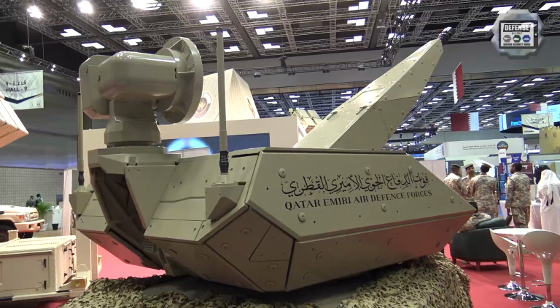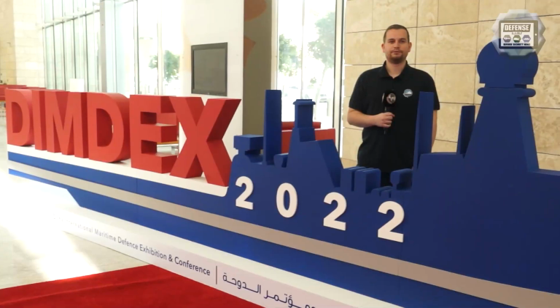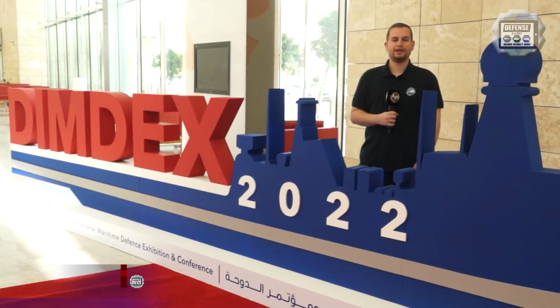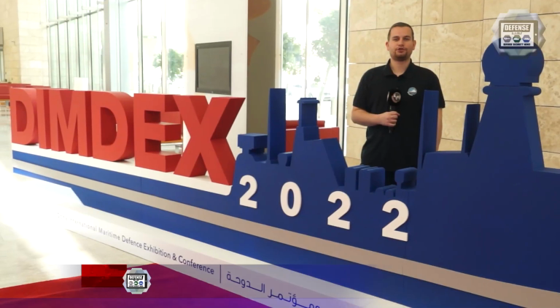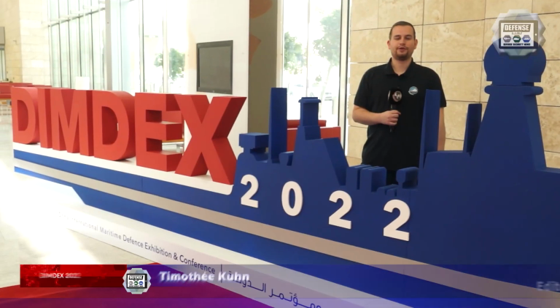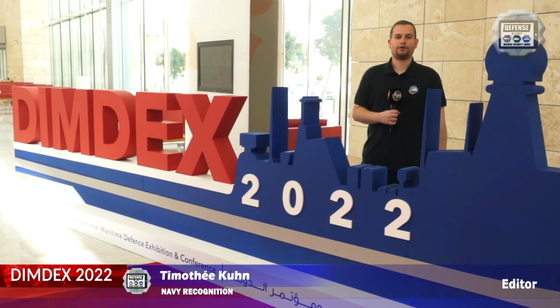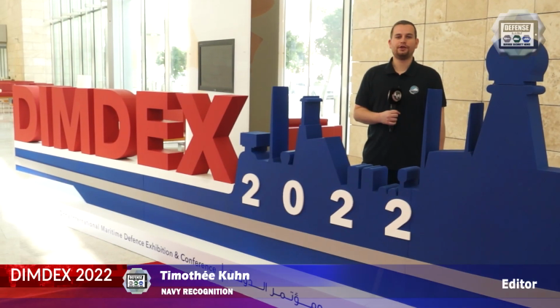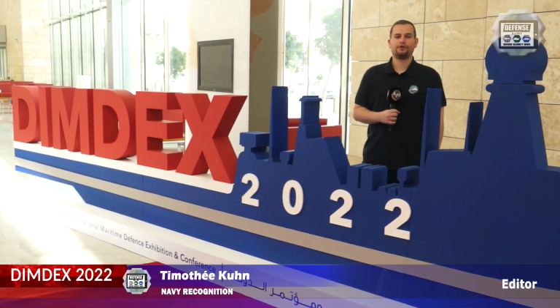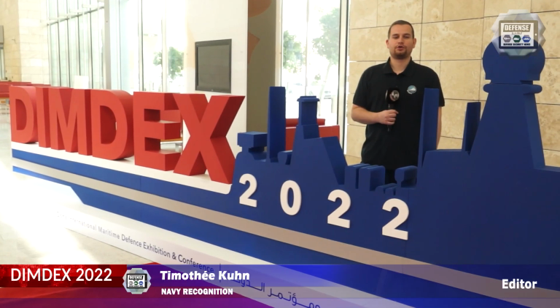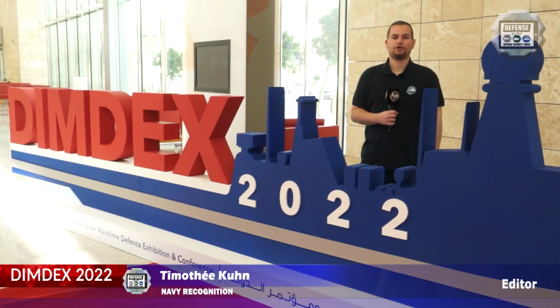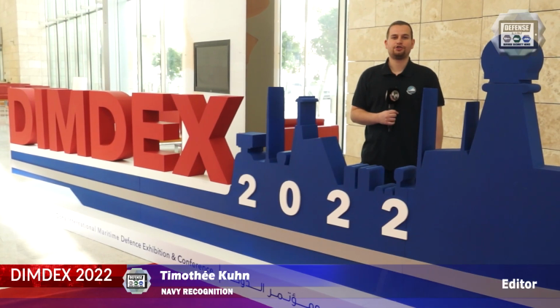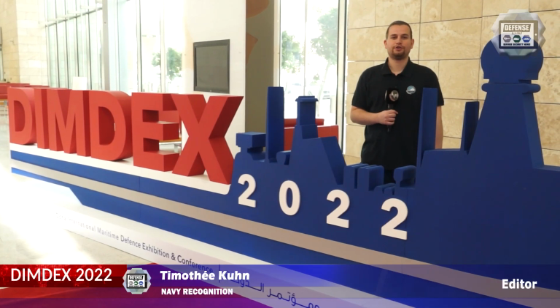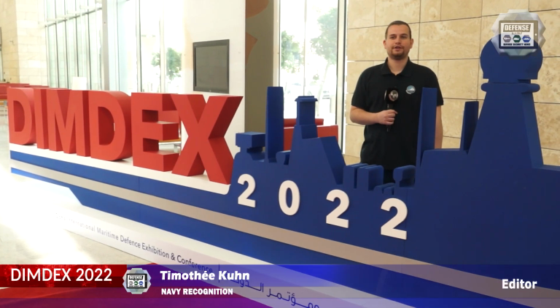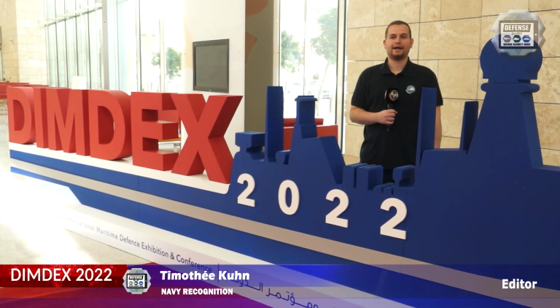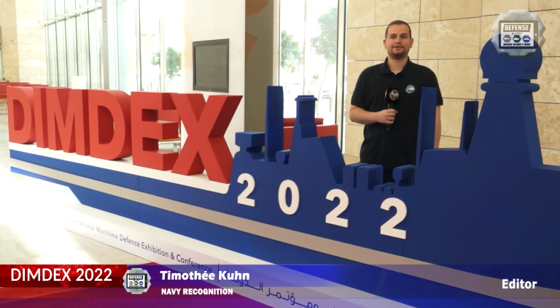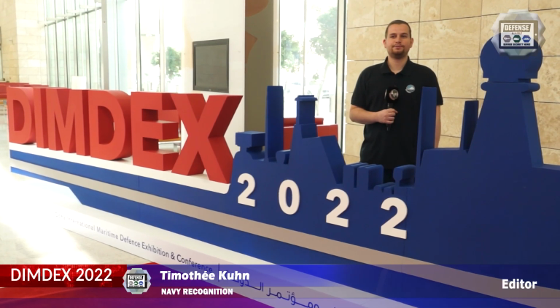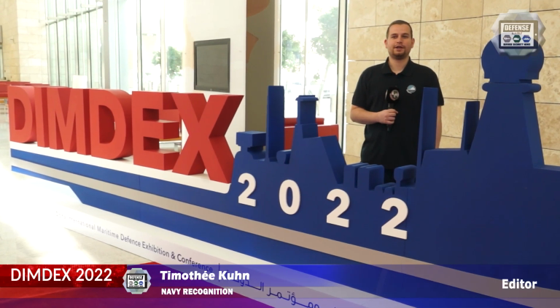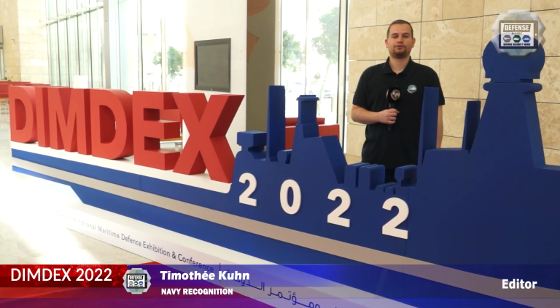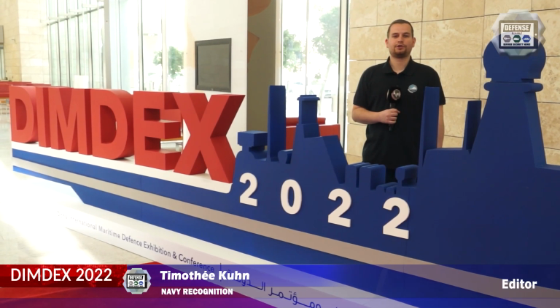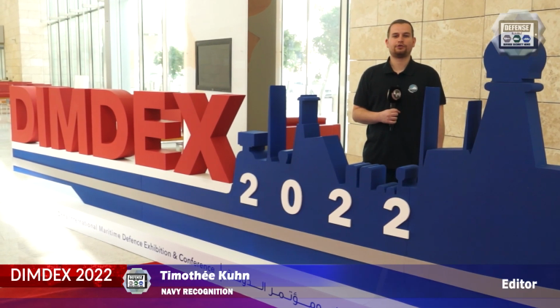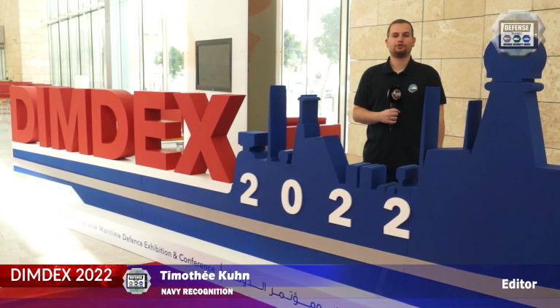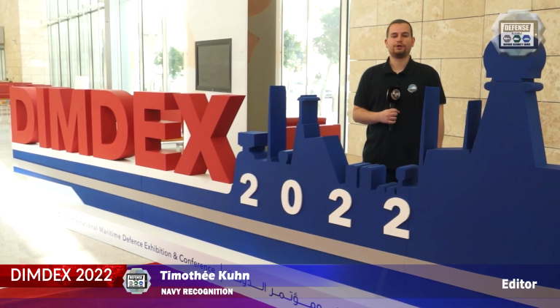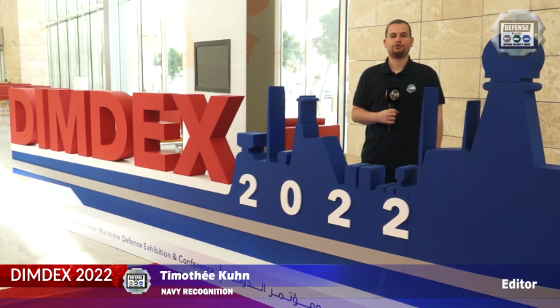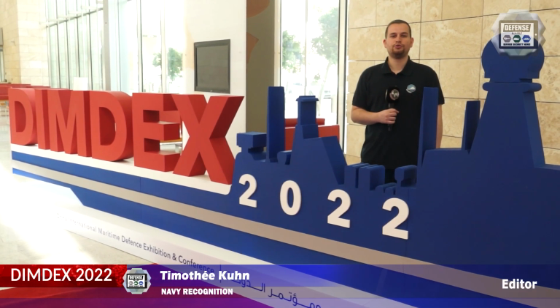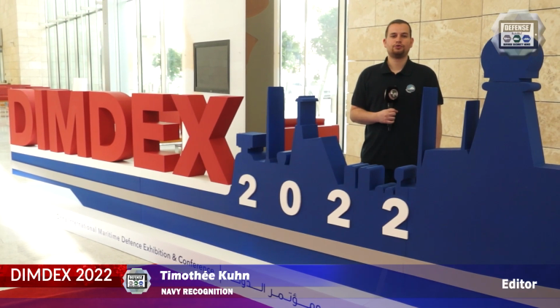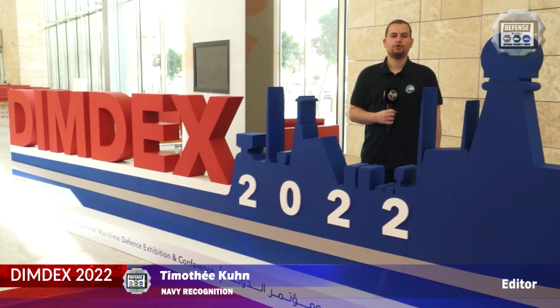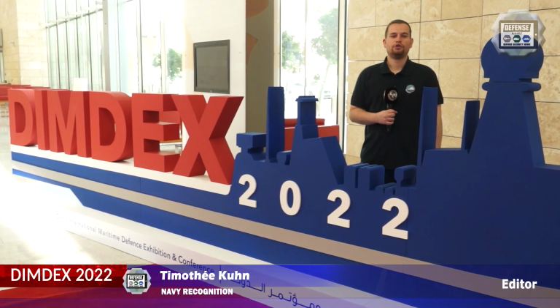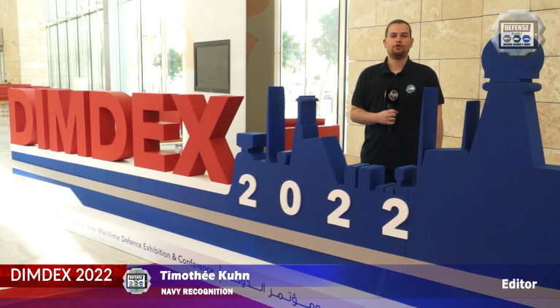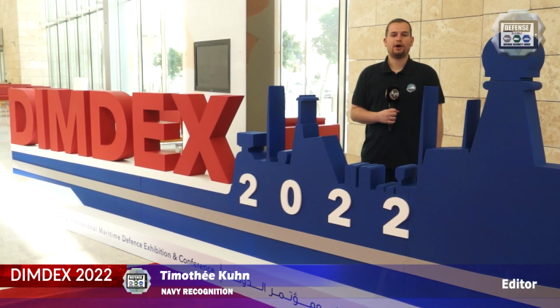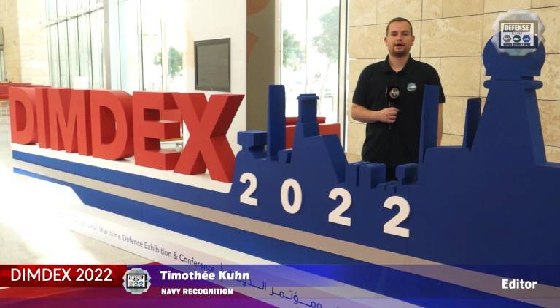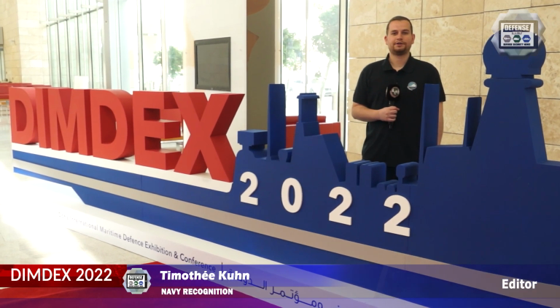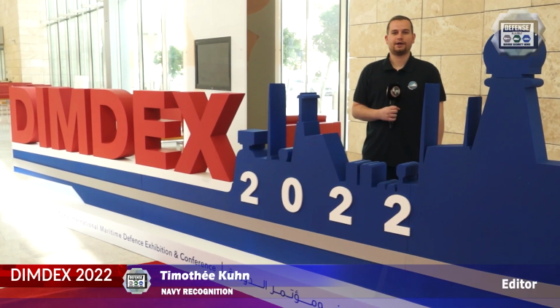Day three for Navy recognition at DIMDEX 2022, Doha, Qatar.